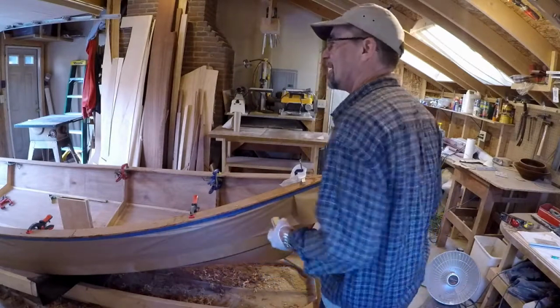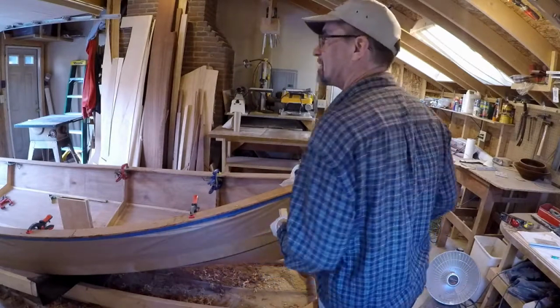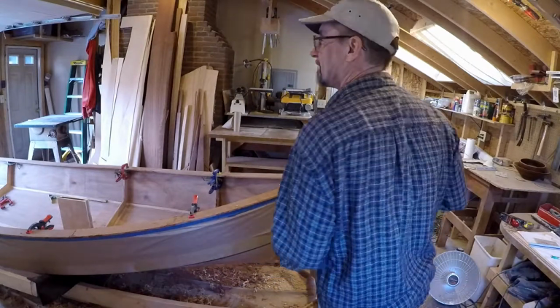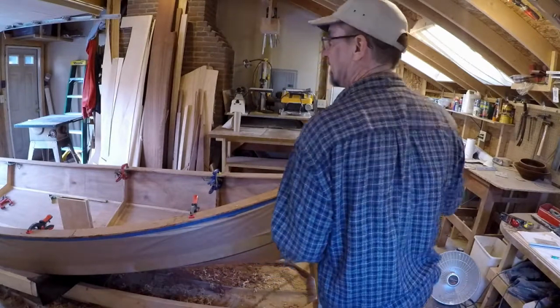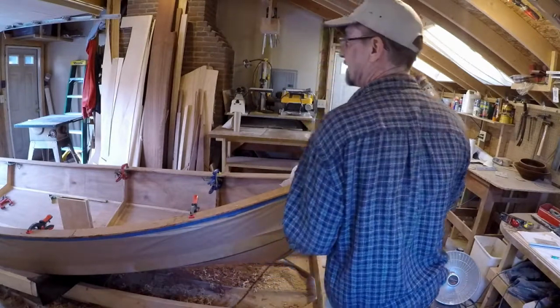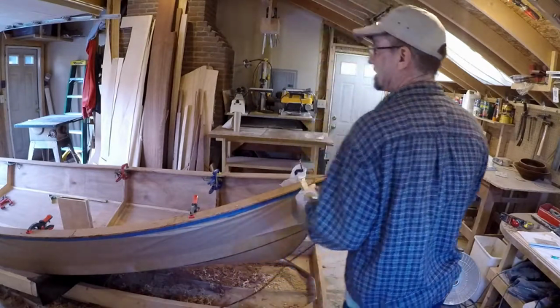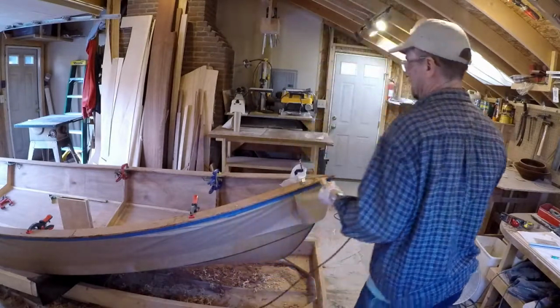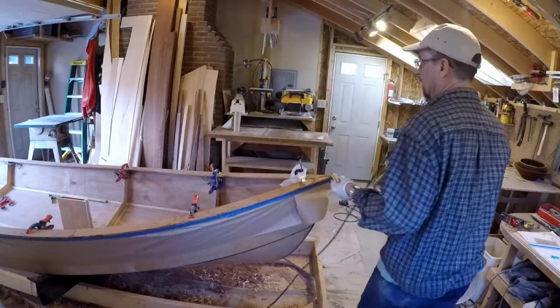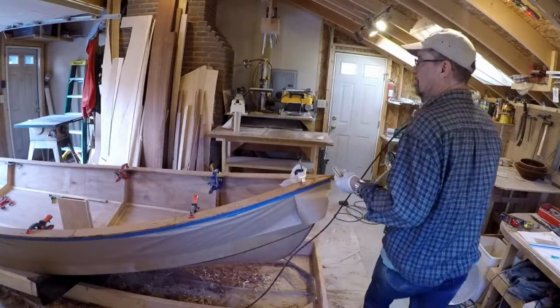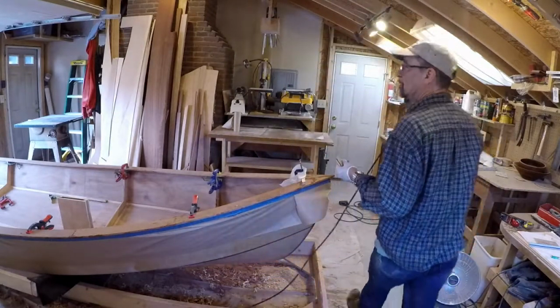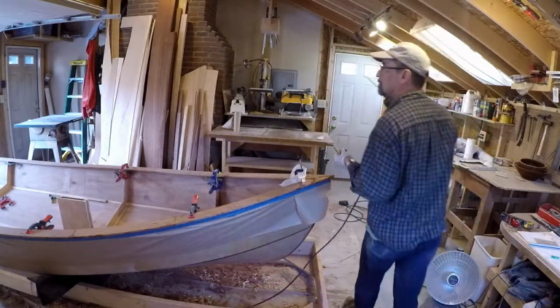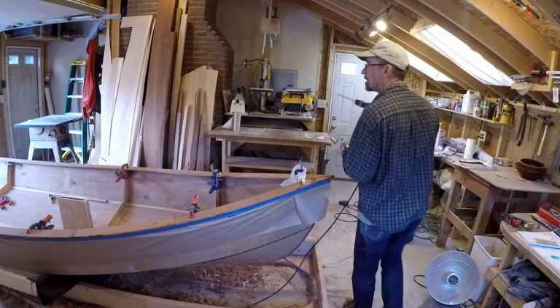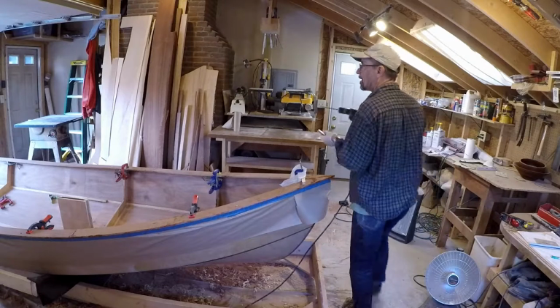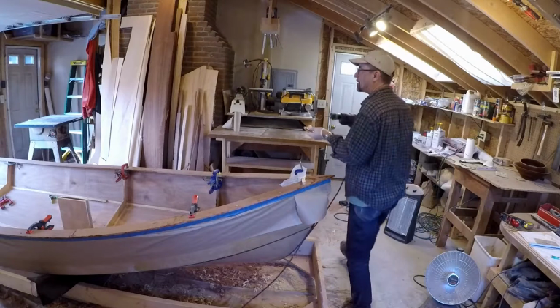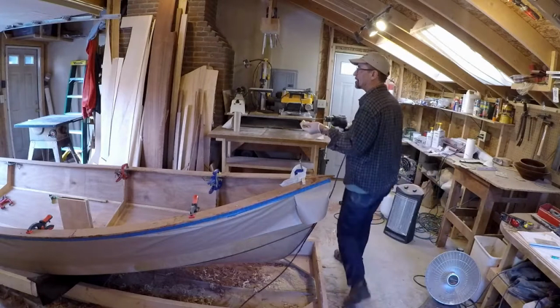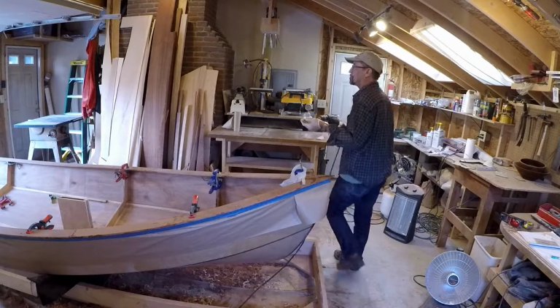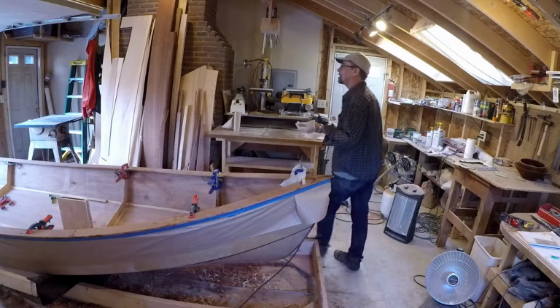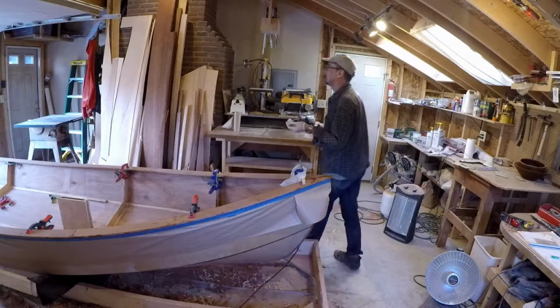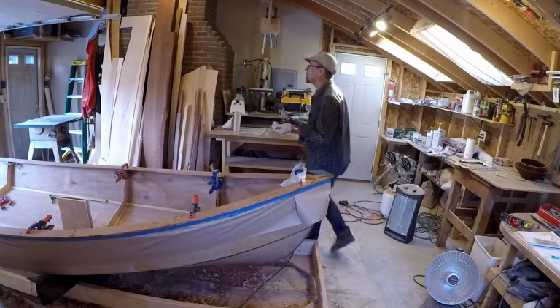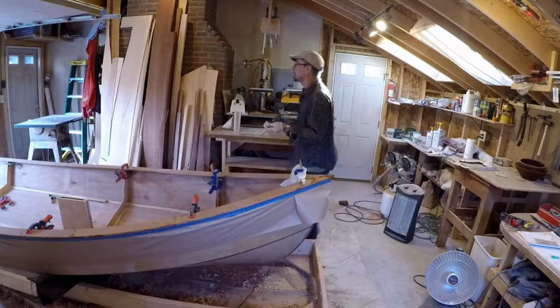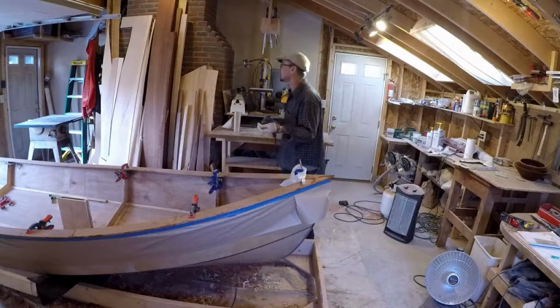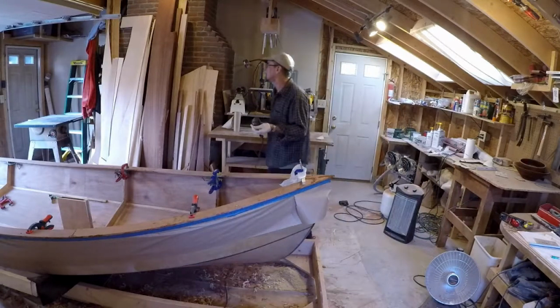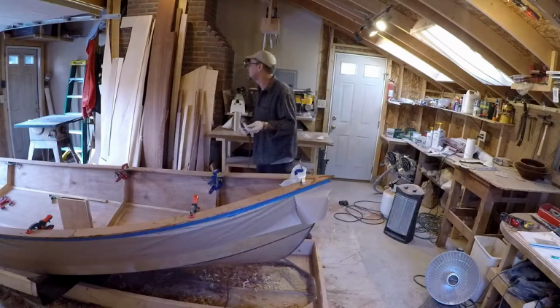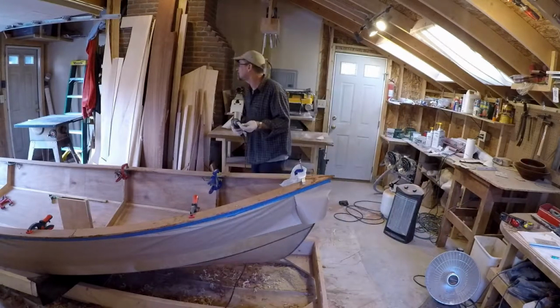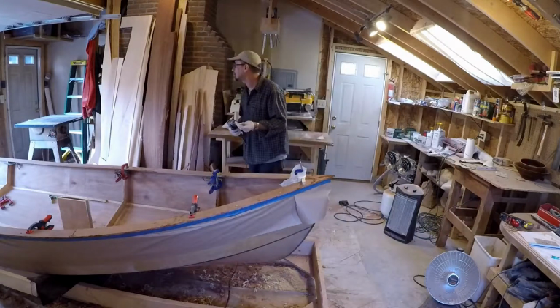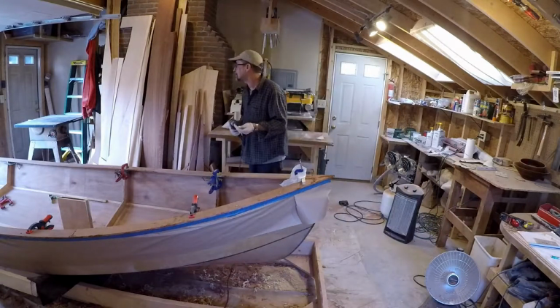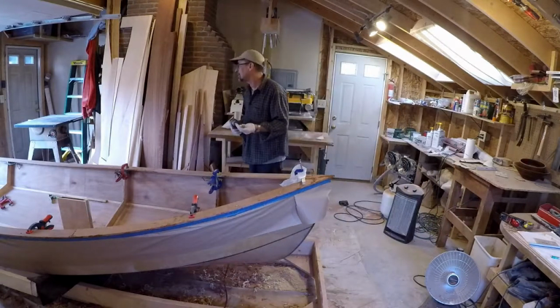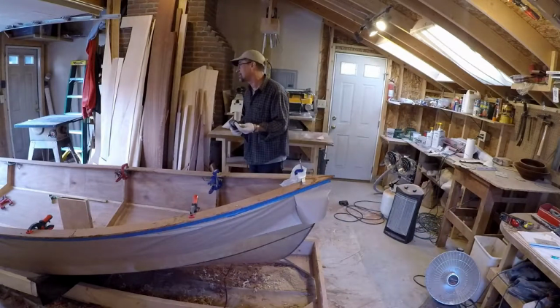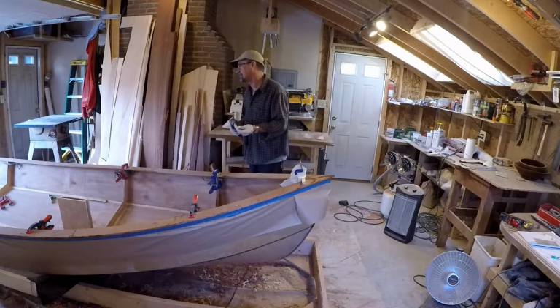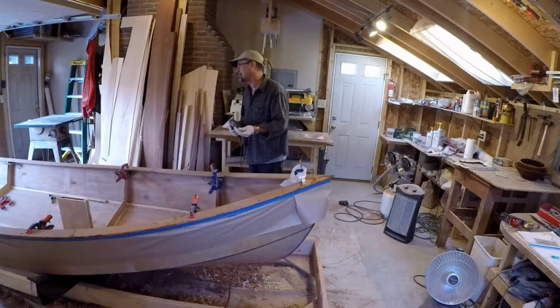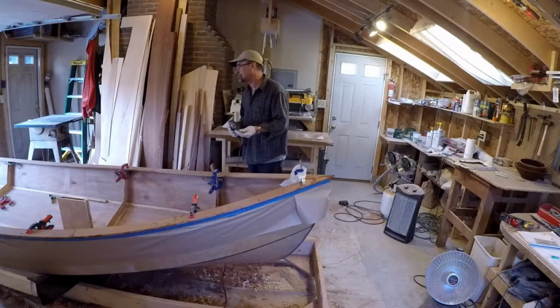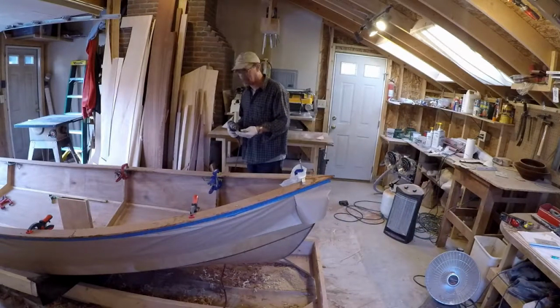This is a scary move right now. I'm giving it about a 70% chance it's going to work.